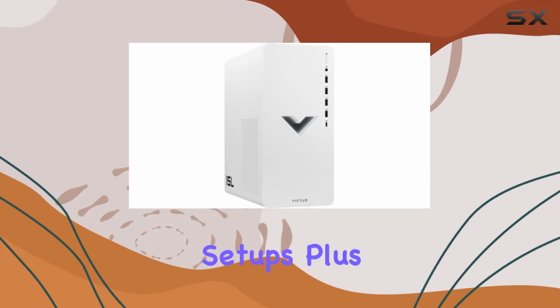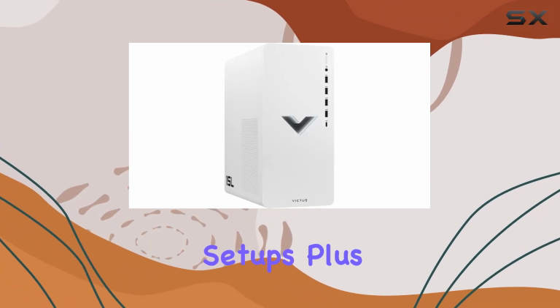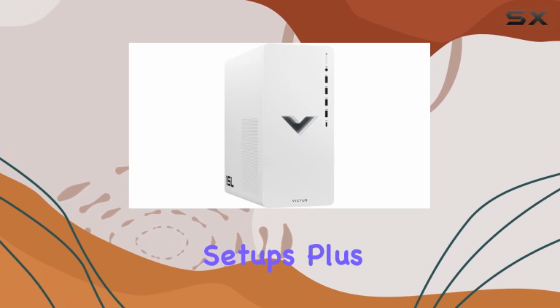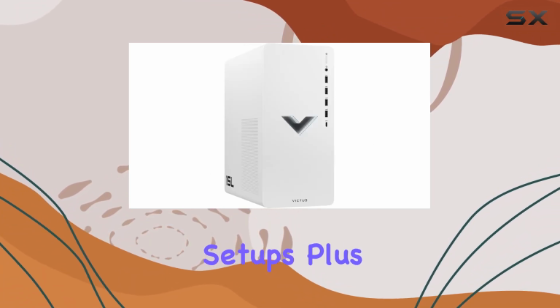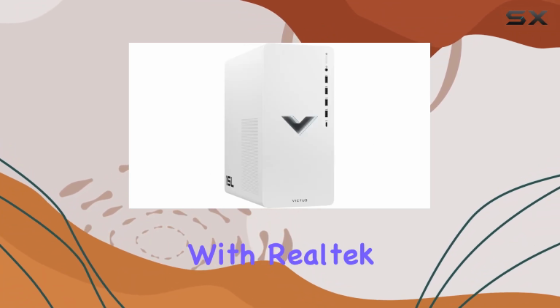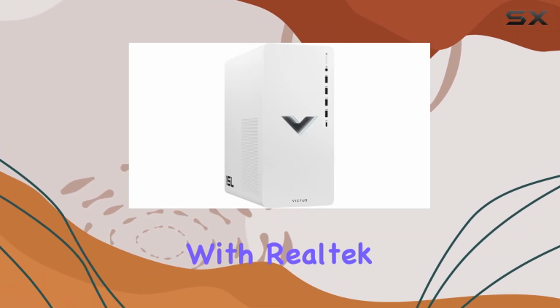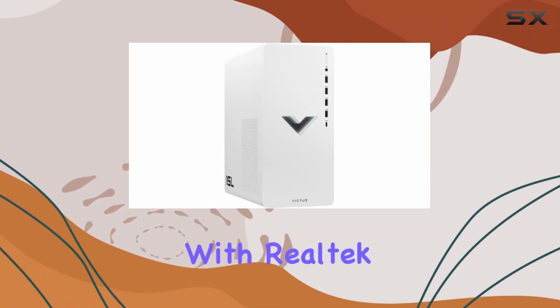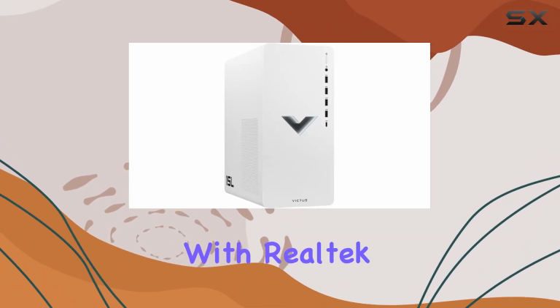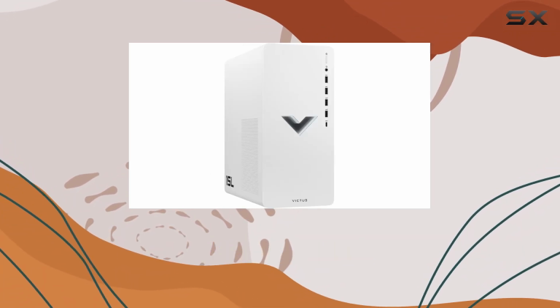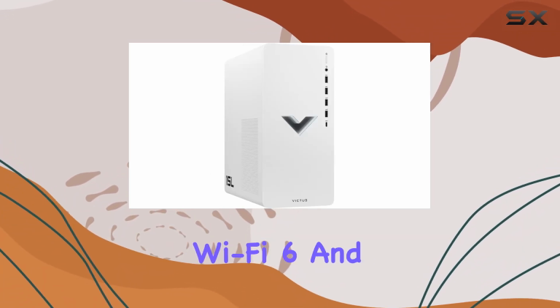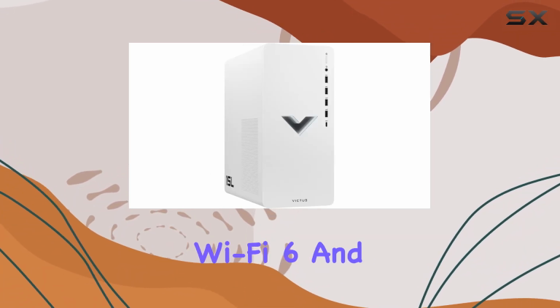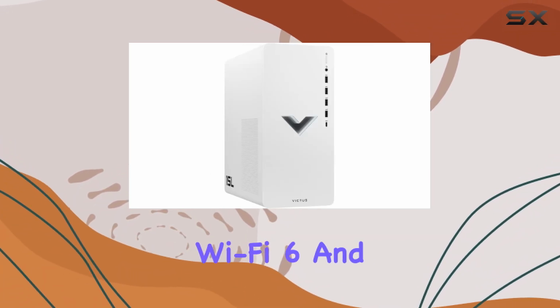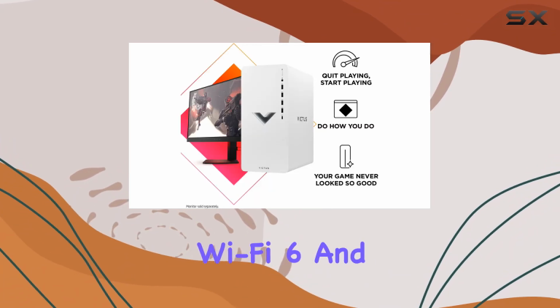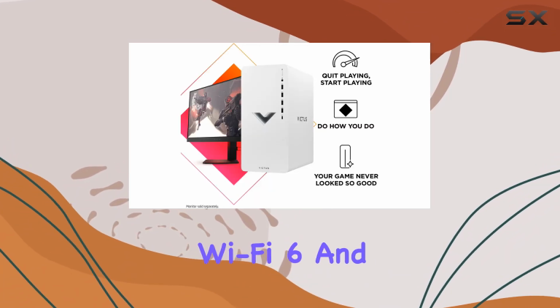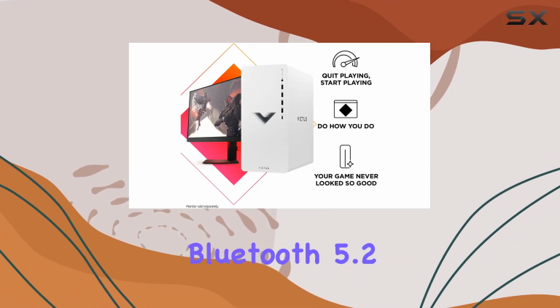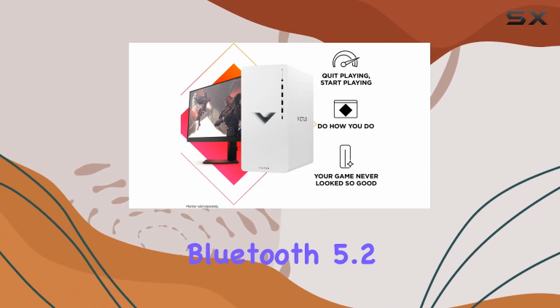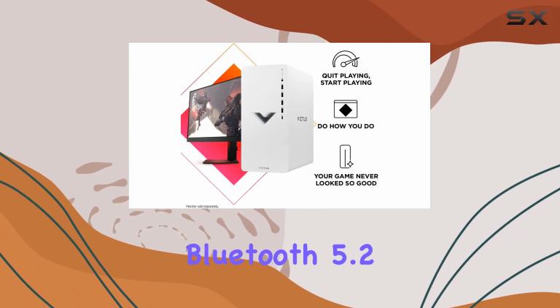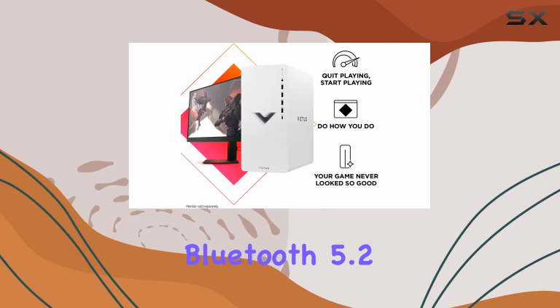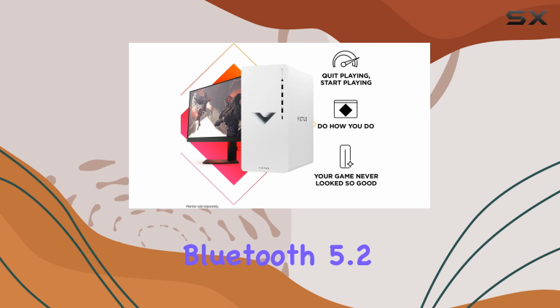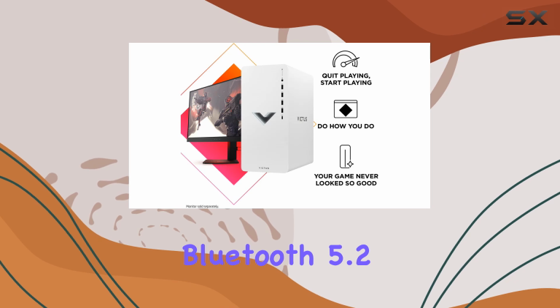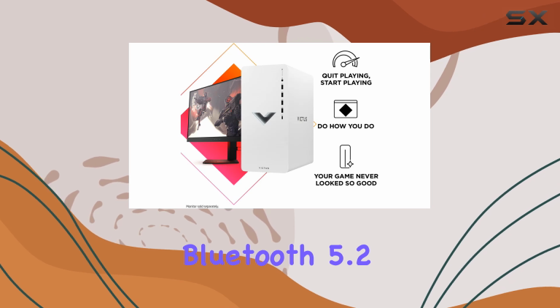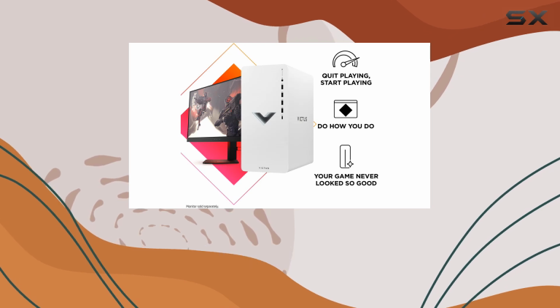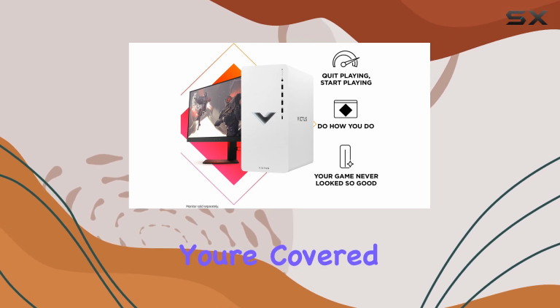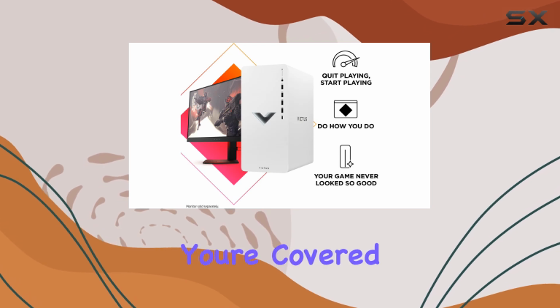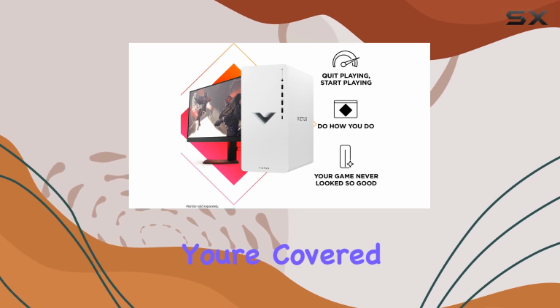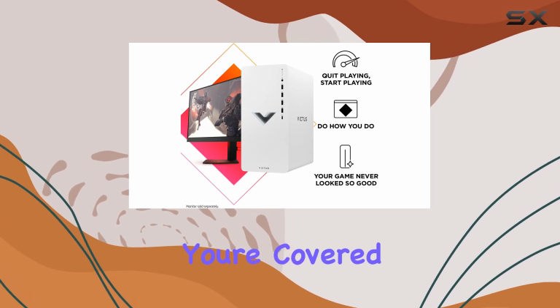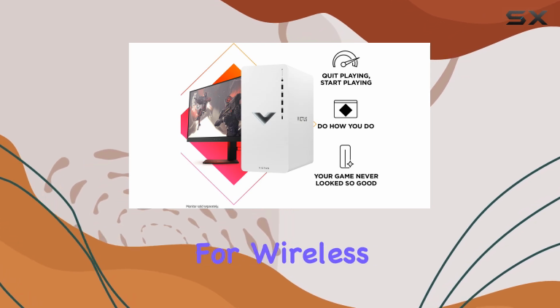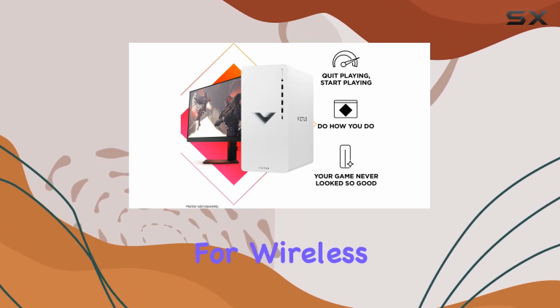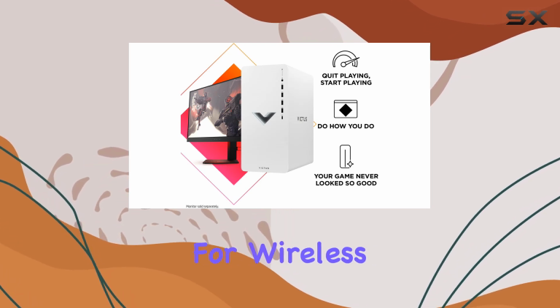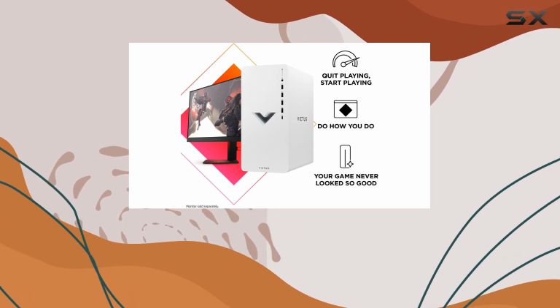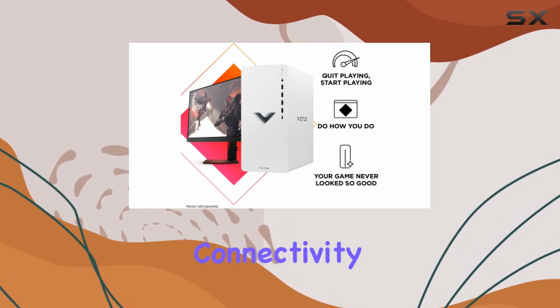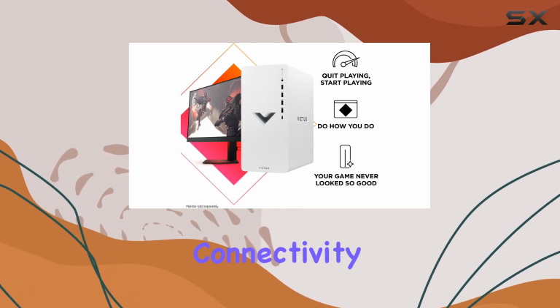Plus, with Realtek Wi-Fi 6 and Bluetooth 5.2, you're covered for wireless connectivity.